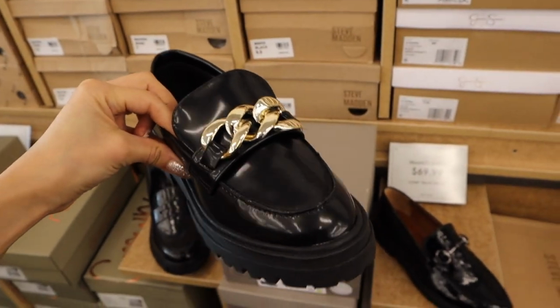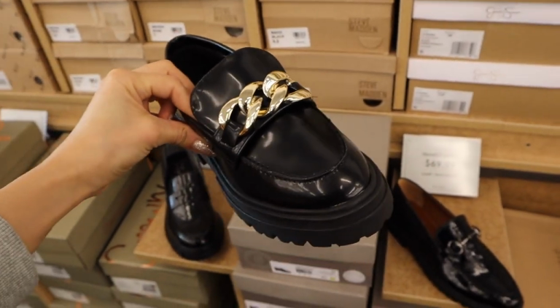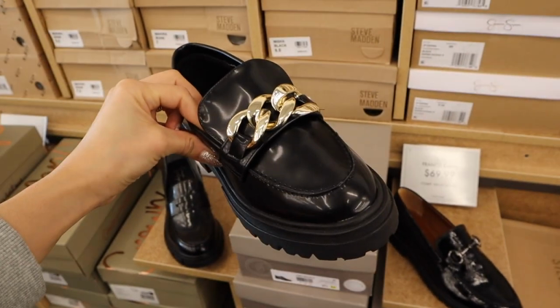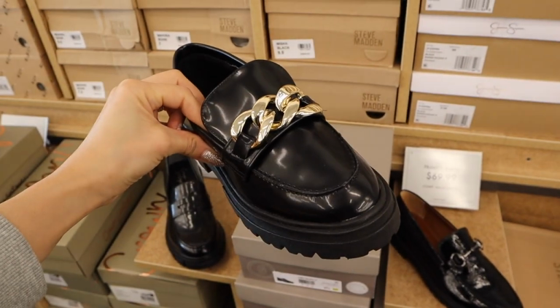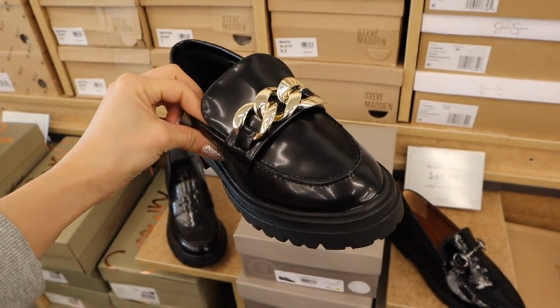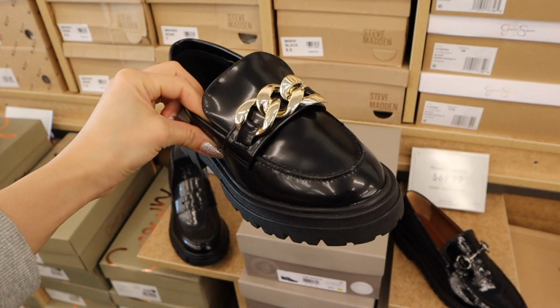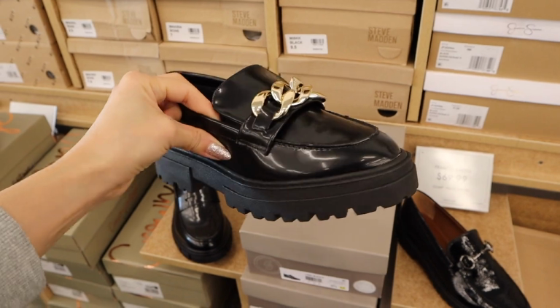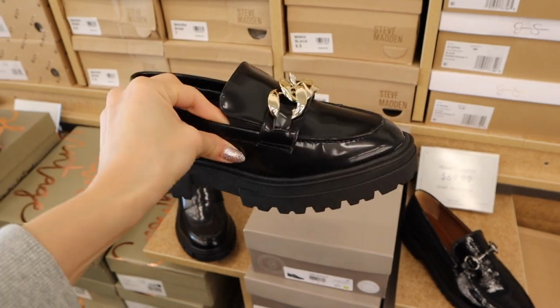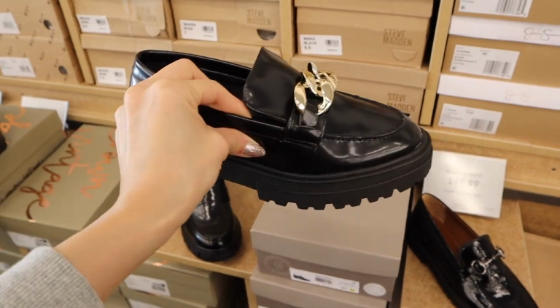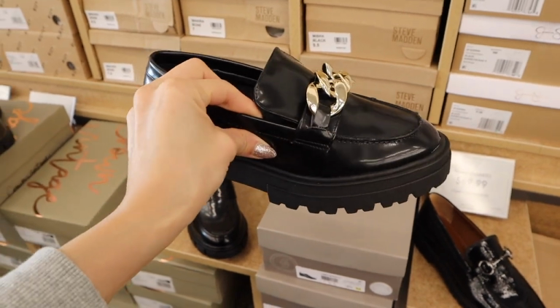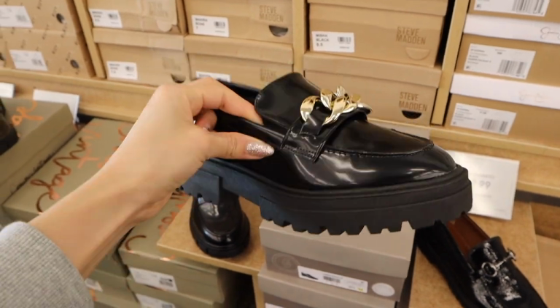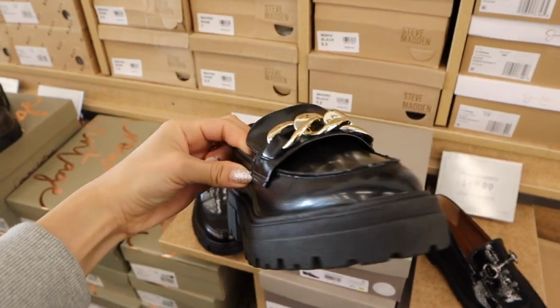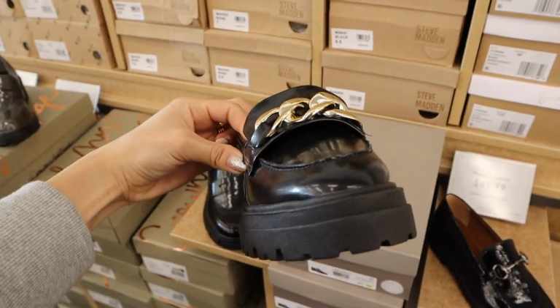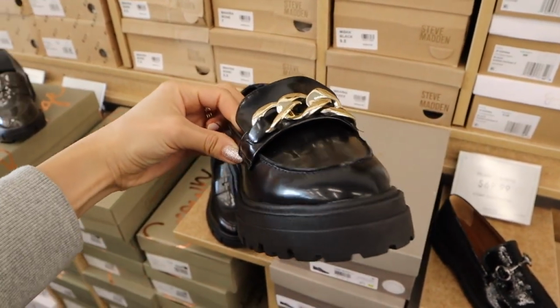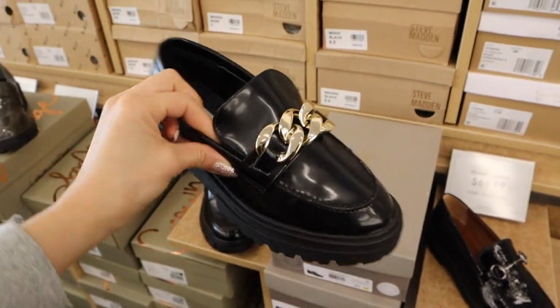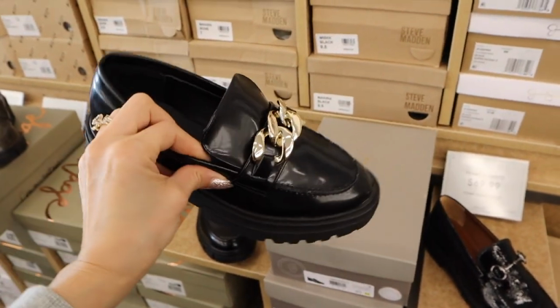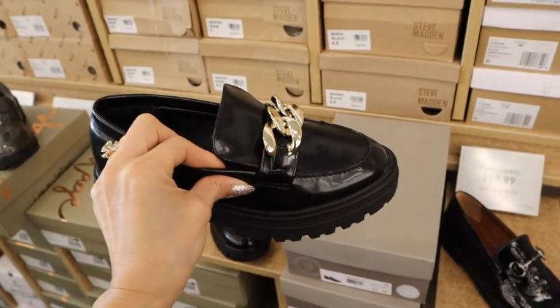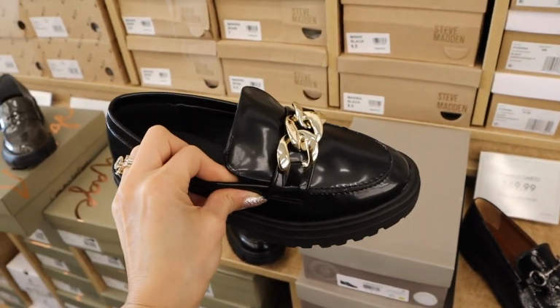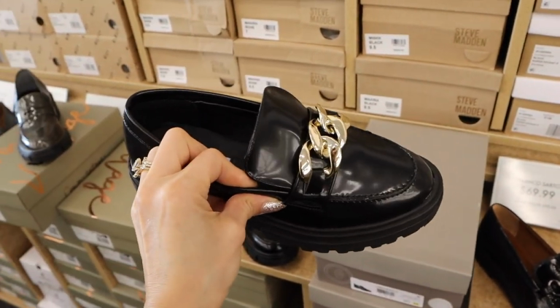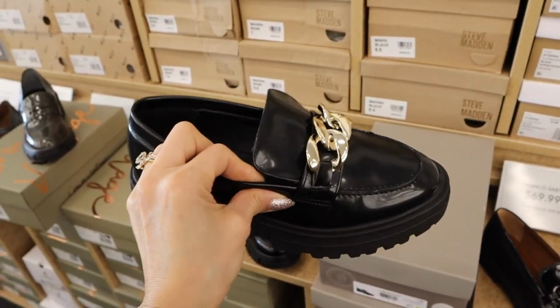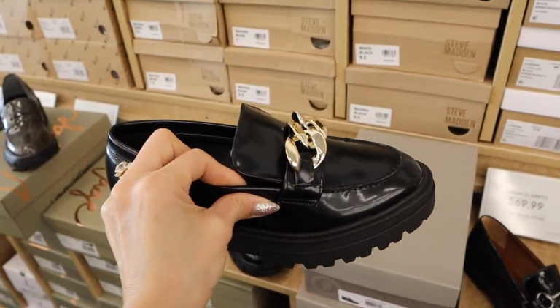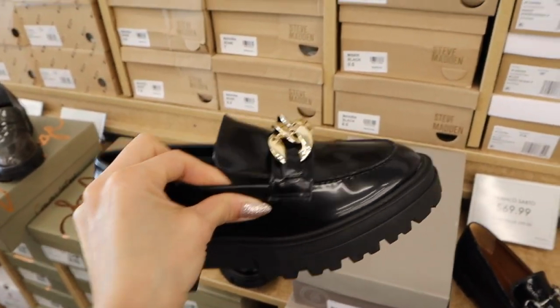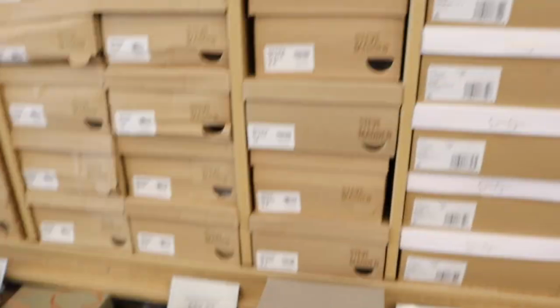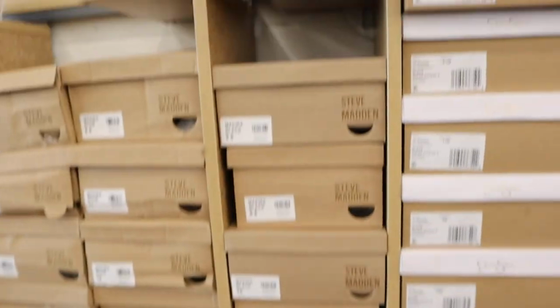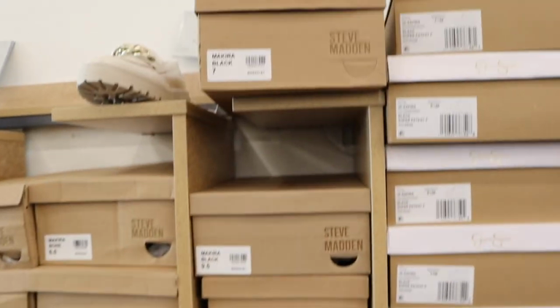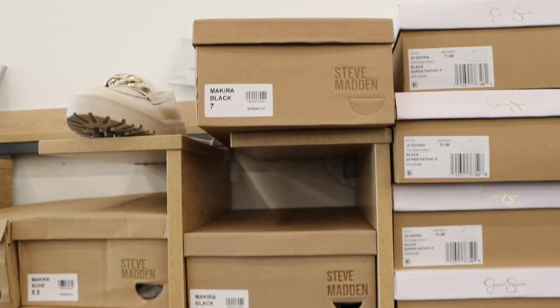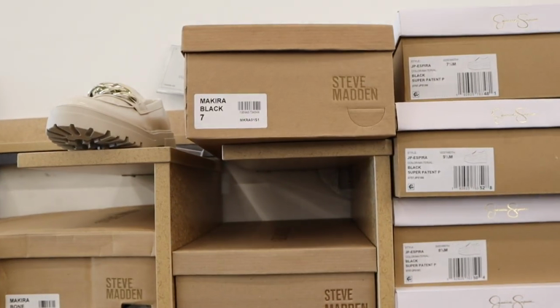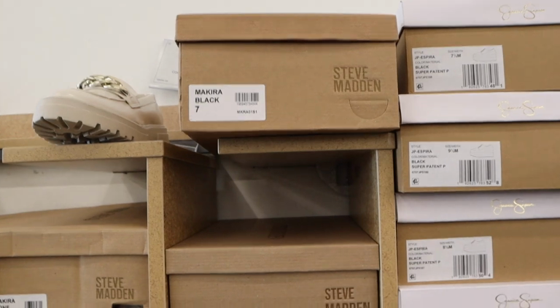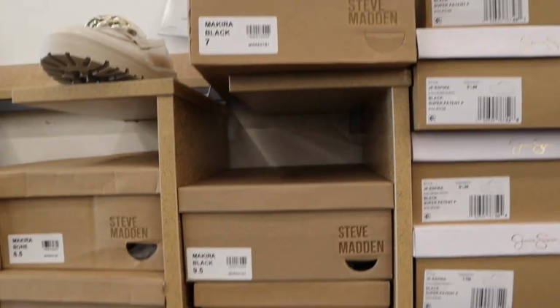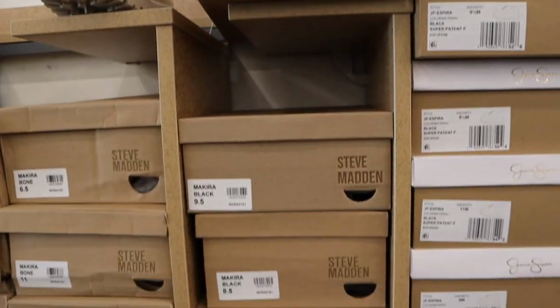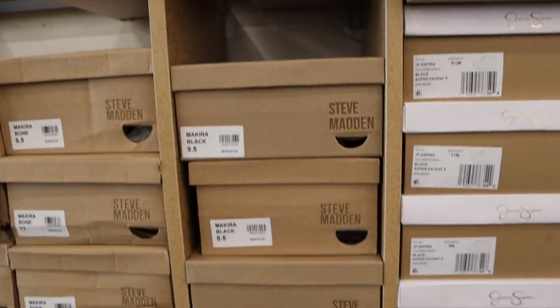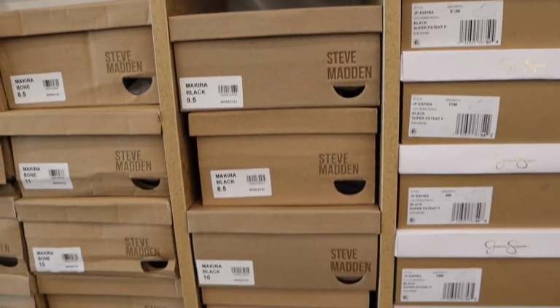So I tried these on and I need a nine because a nine and a half was too big. They don't have a nine, so I'm going to have to order it.